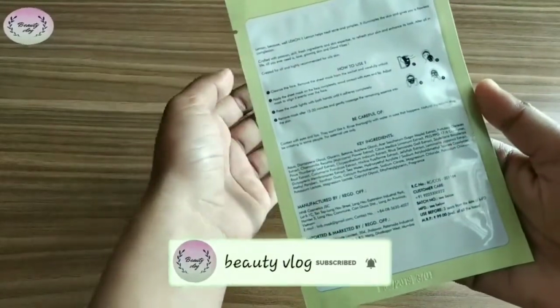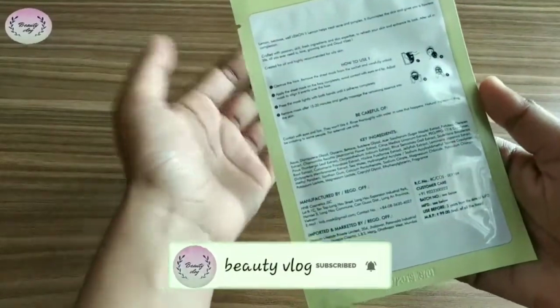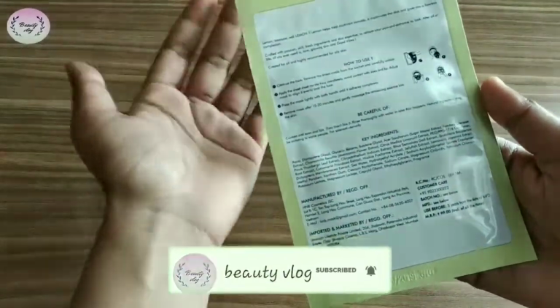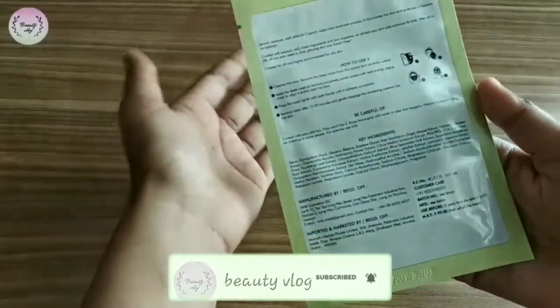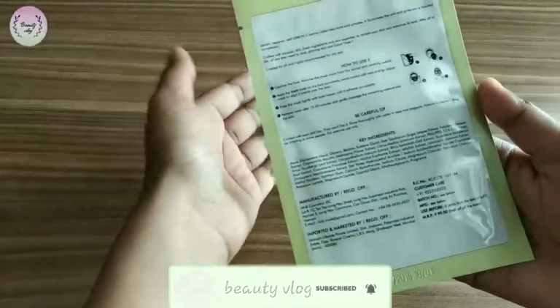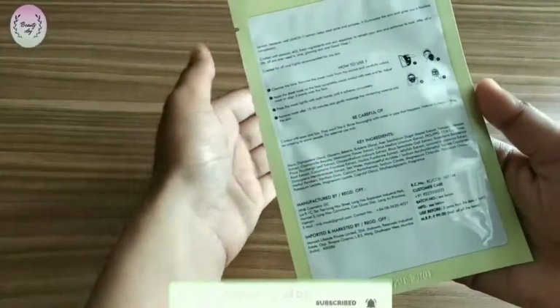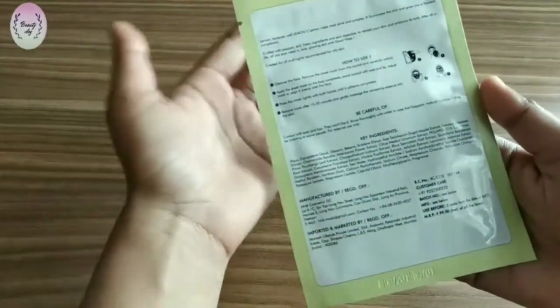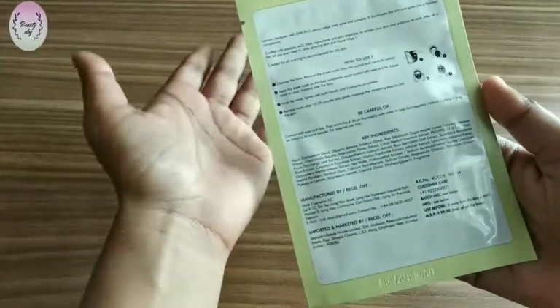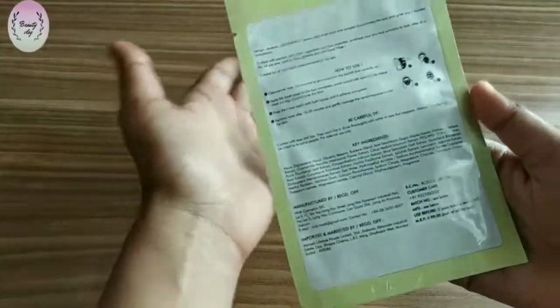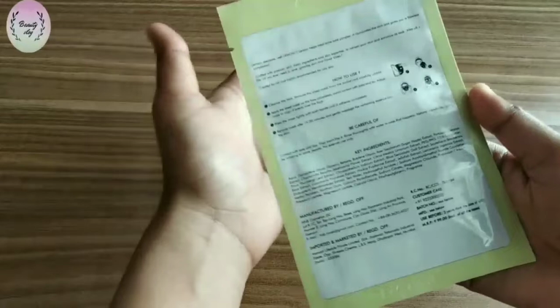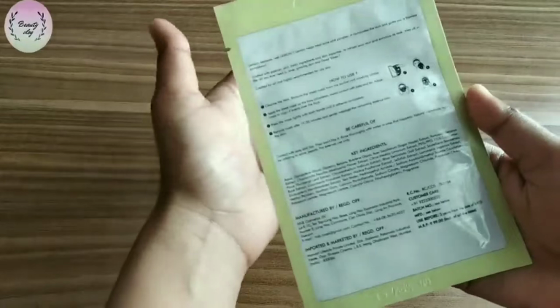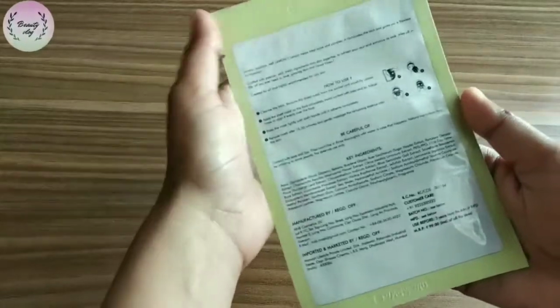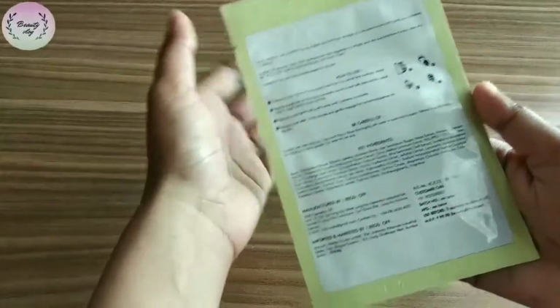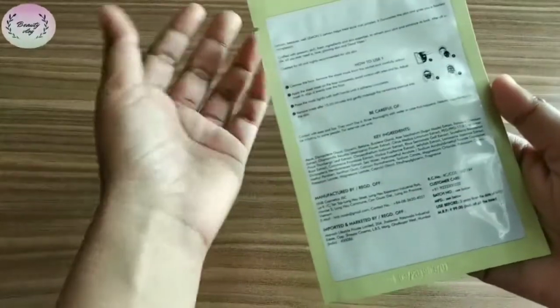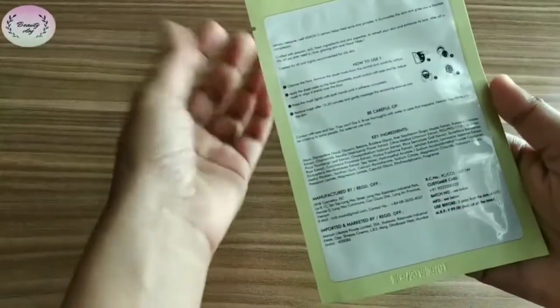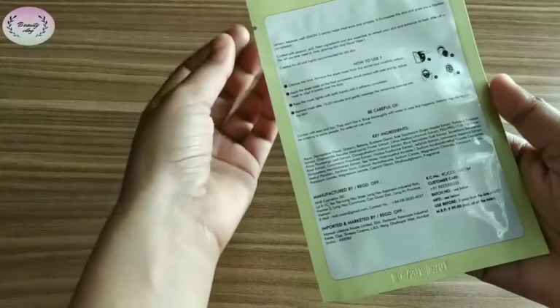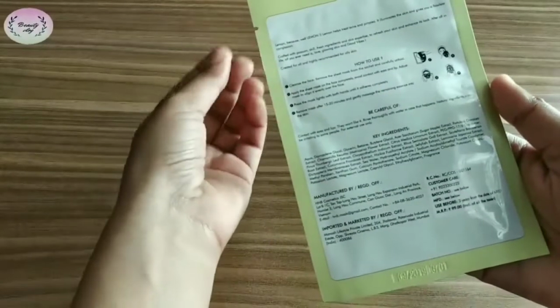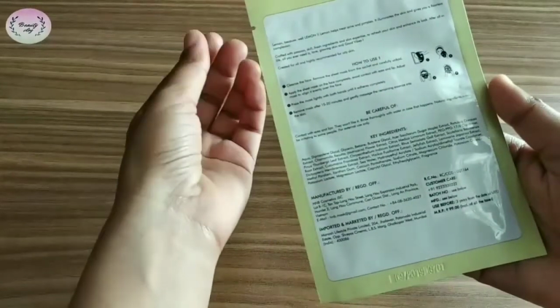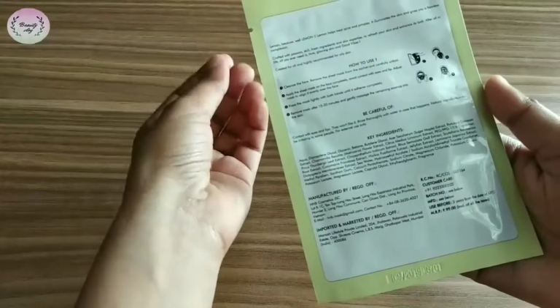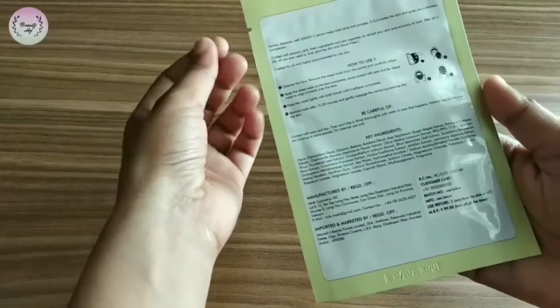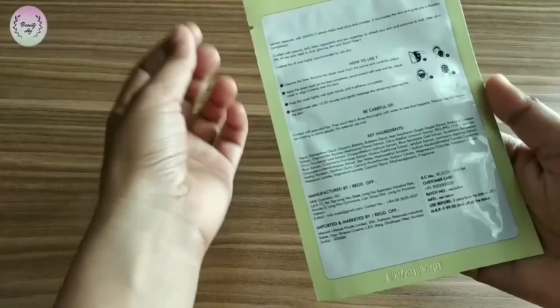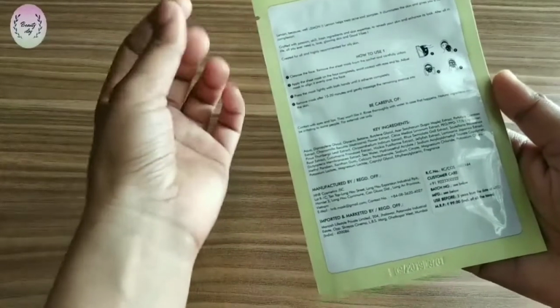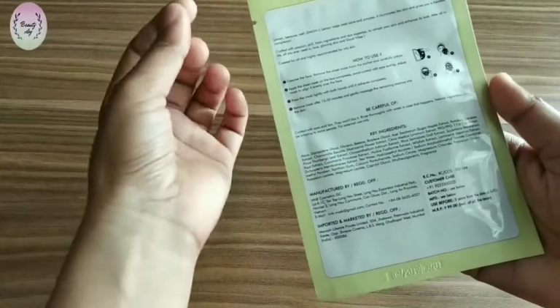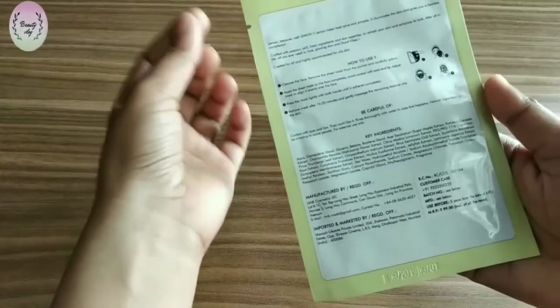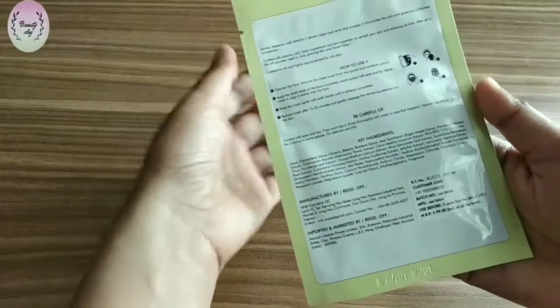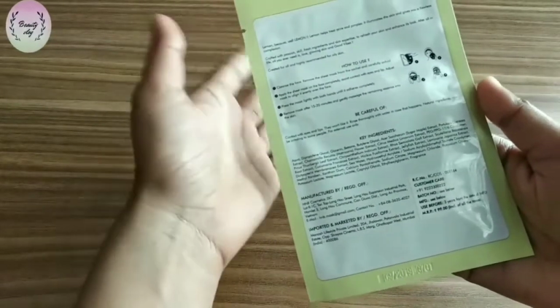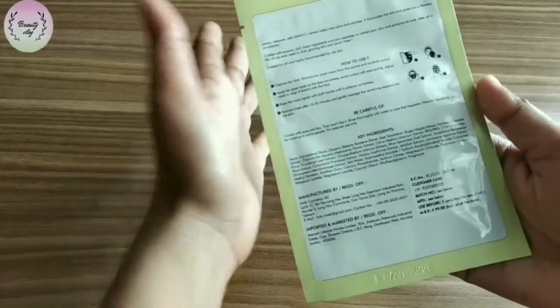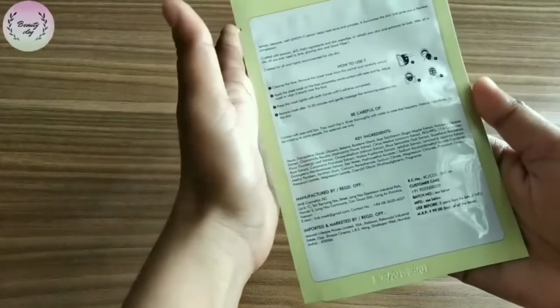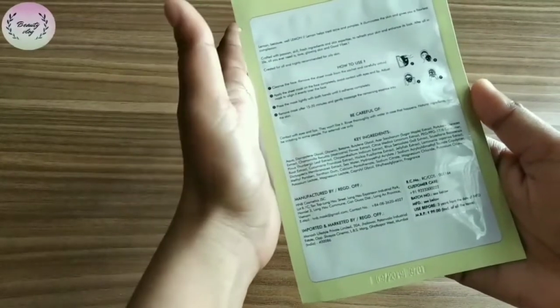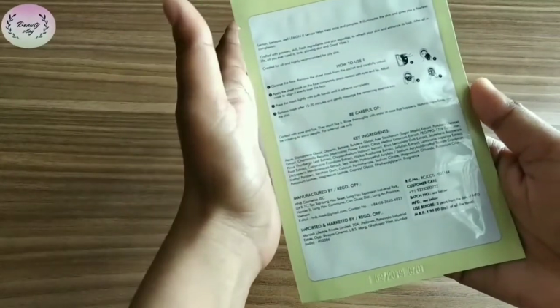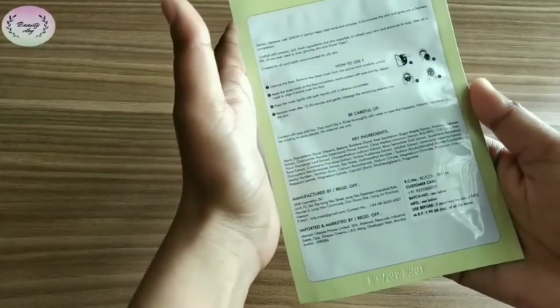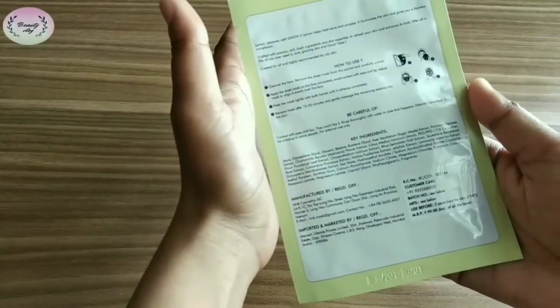This sheet mask has lemon extracts which are very good for acne and pimples. So if you have acne and pimples, then you should use this sheet mask.